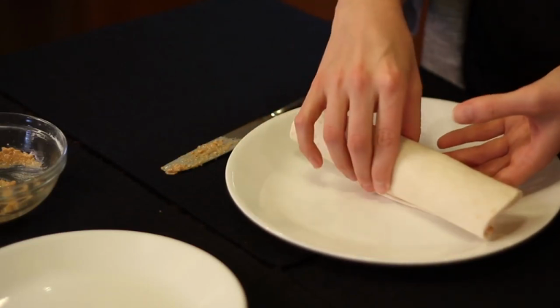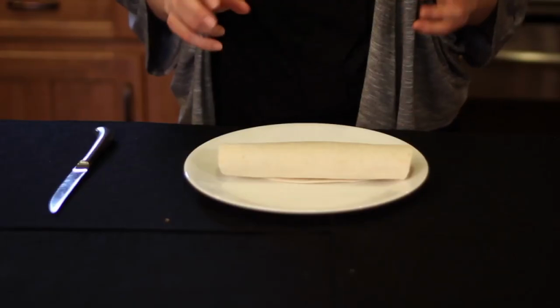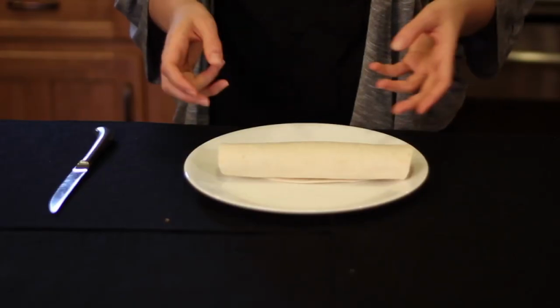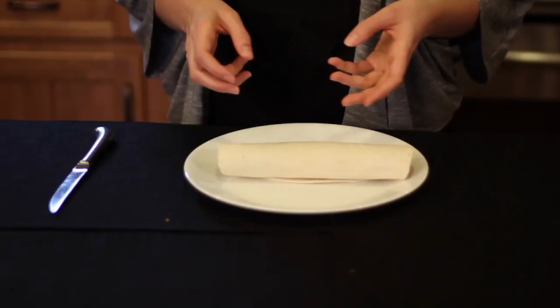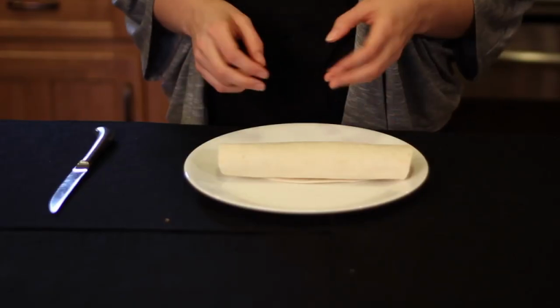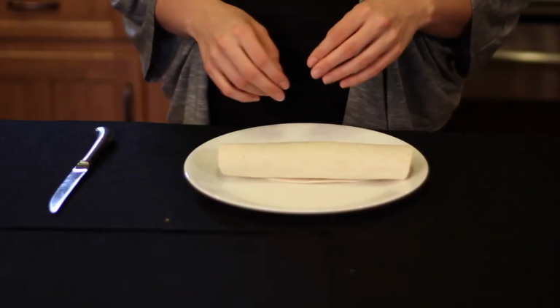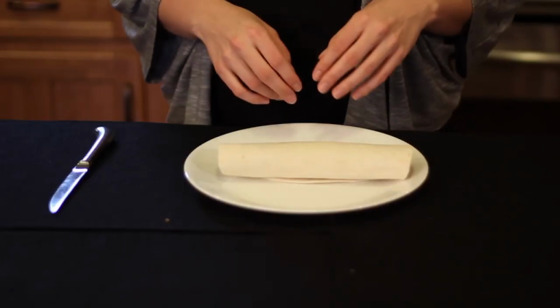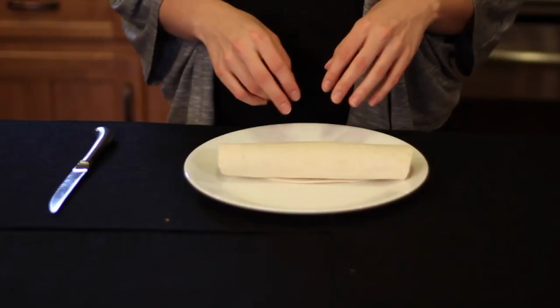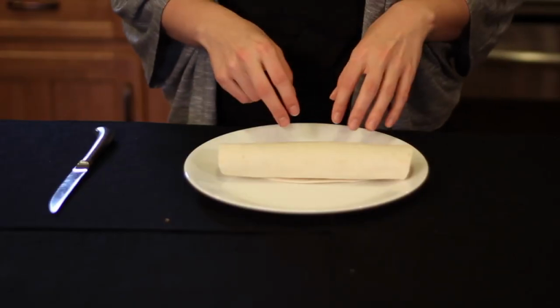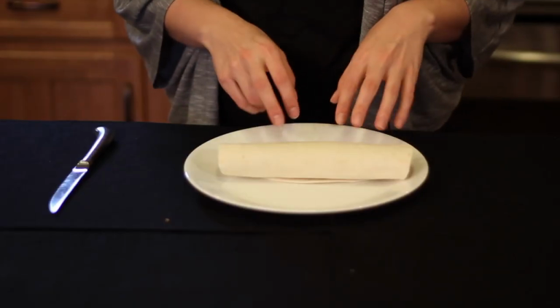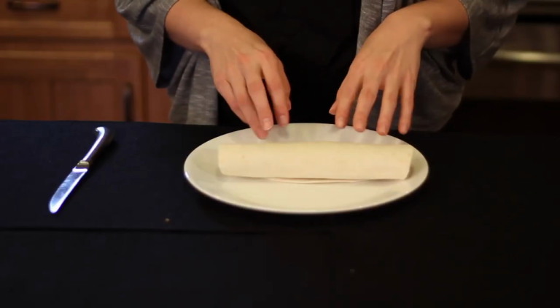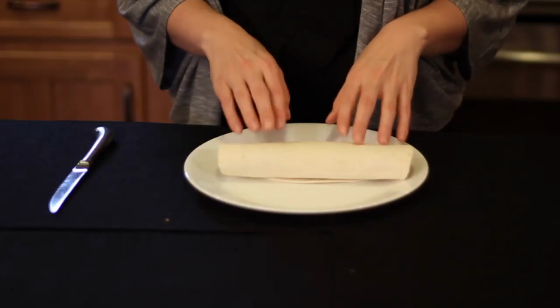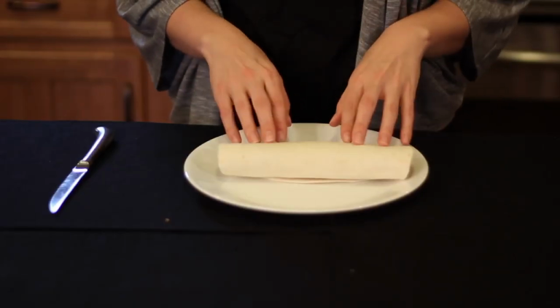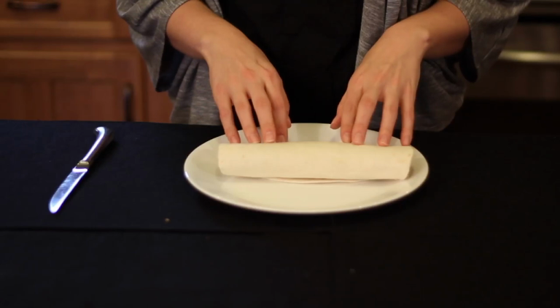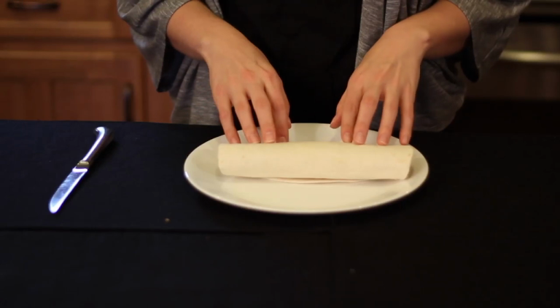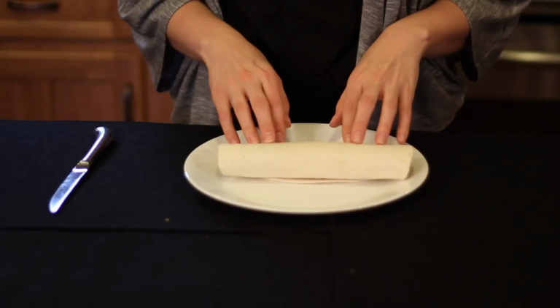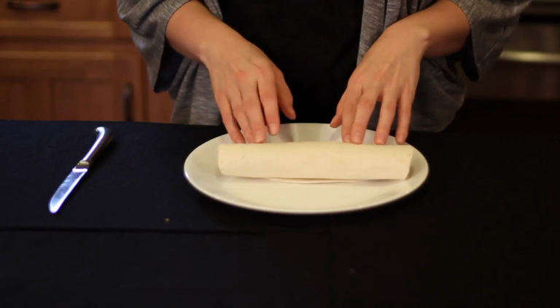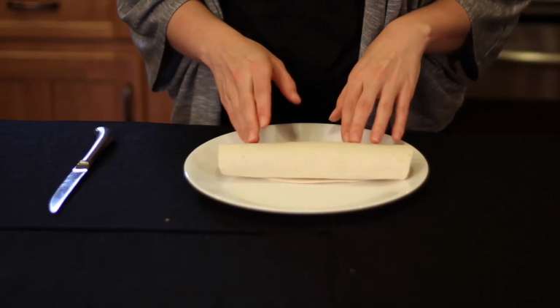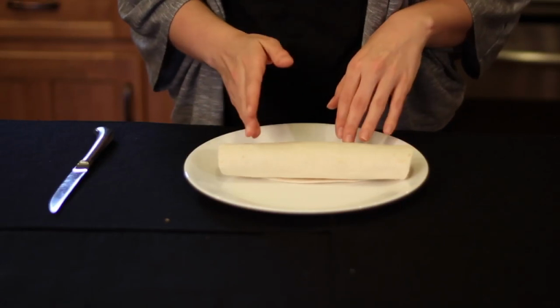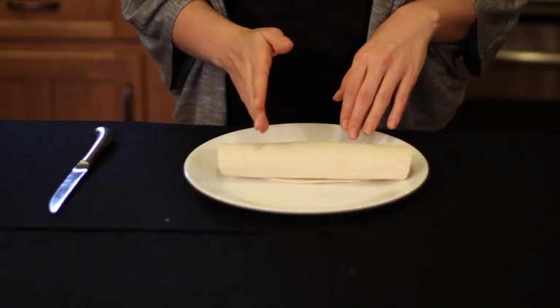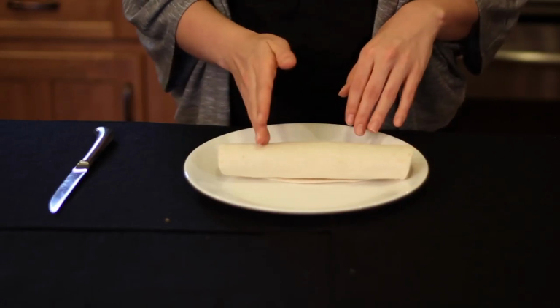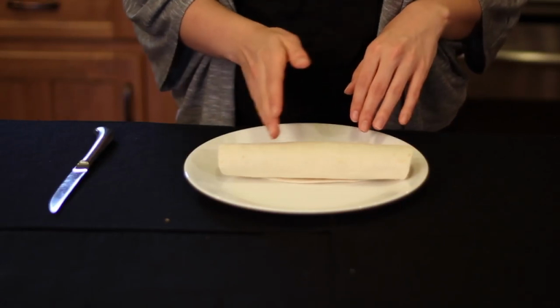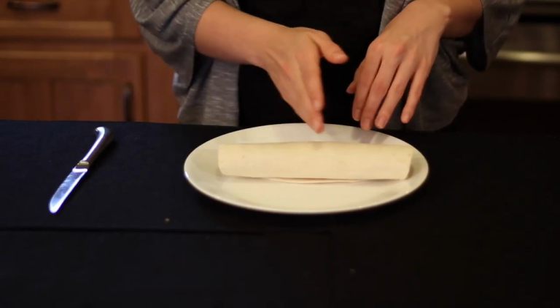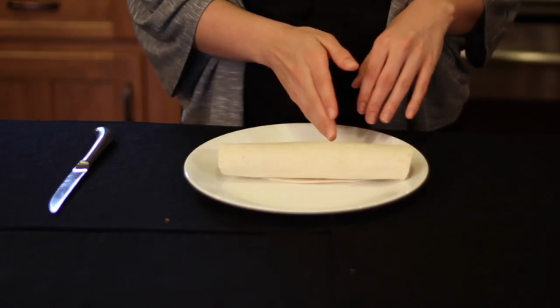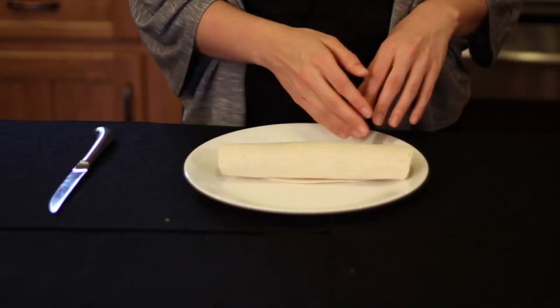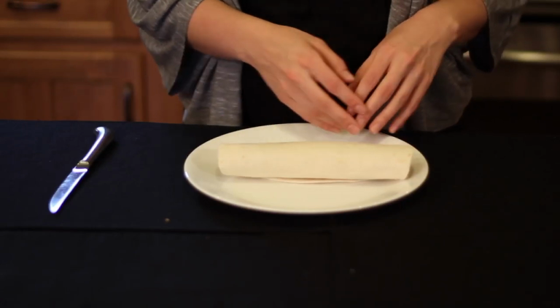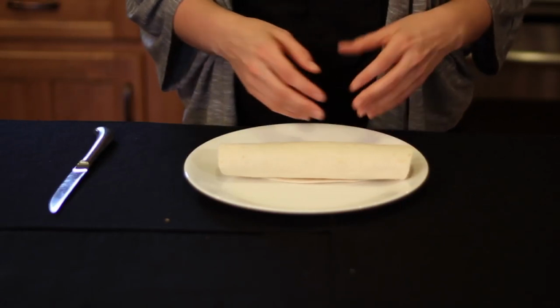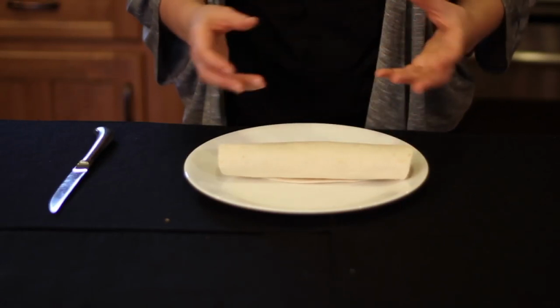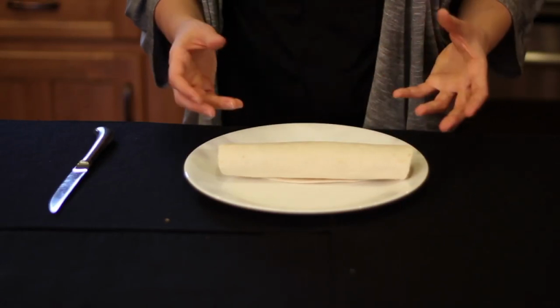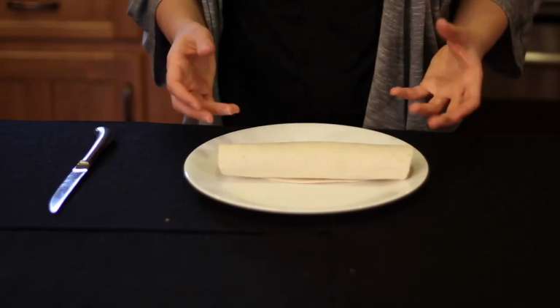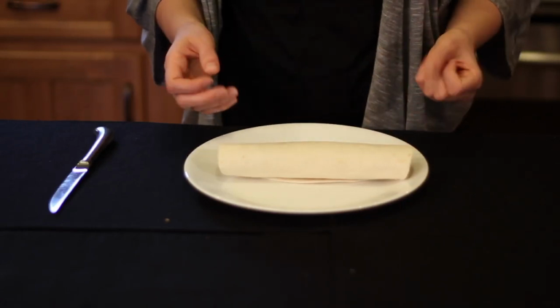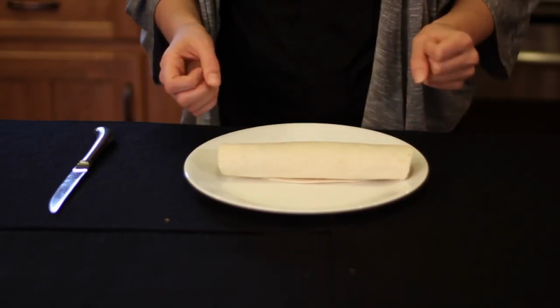Once you've finished wrapping the banana in the tortilla shell, we're then going to cut six slices to make the pinwheels.